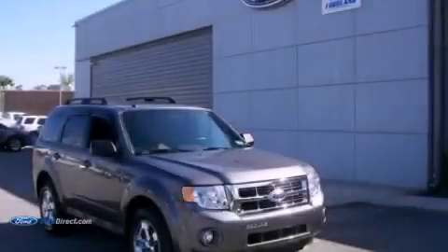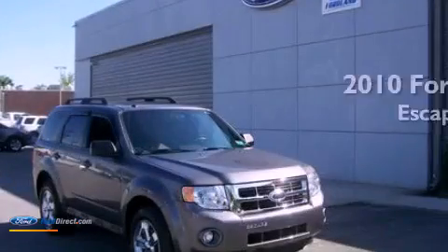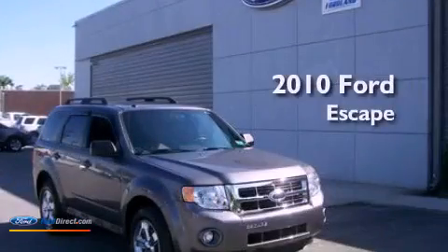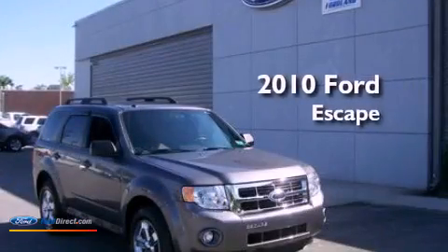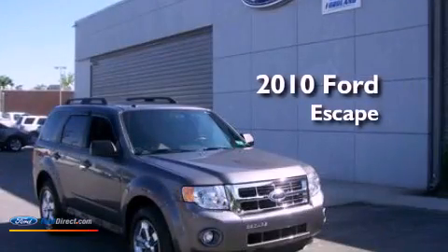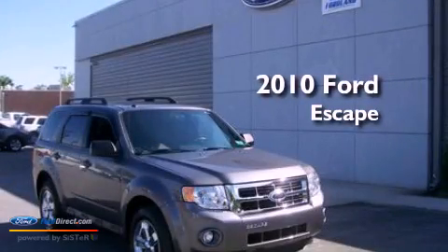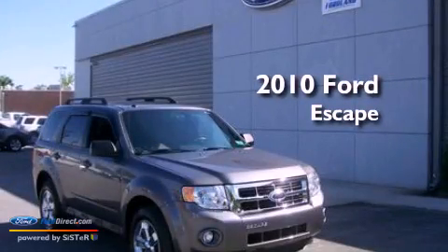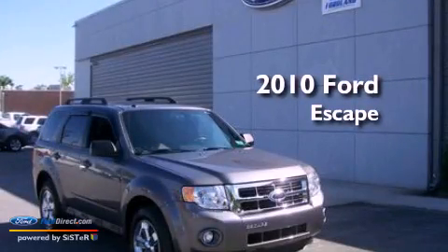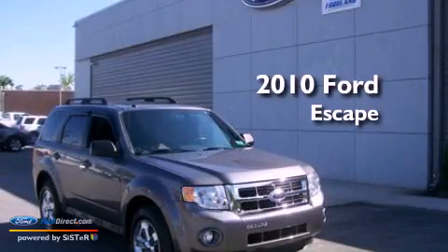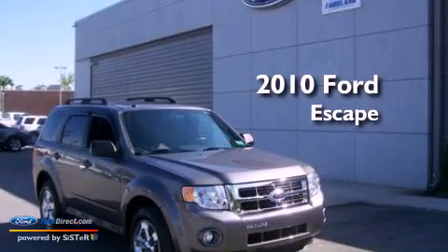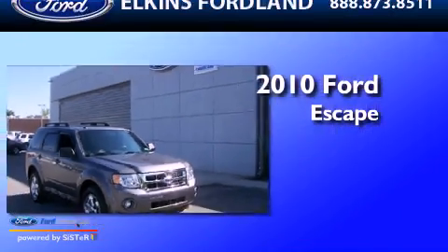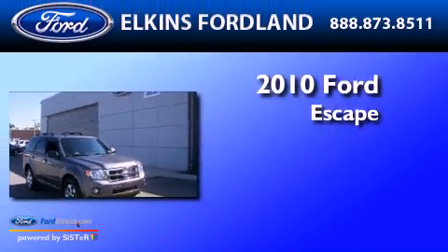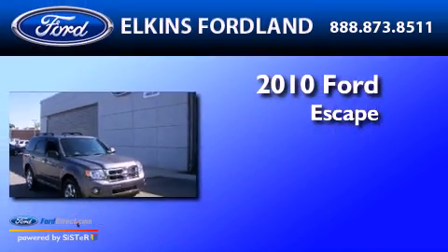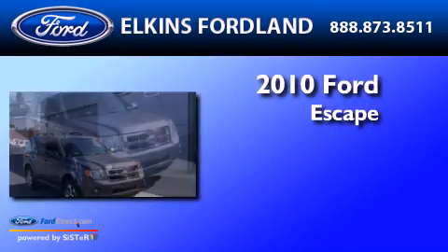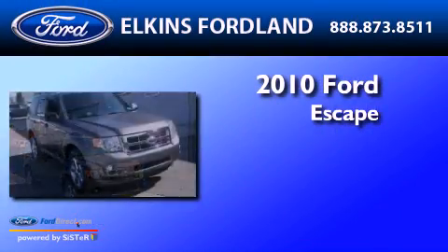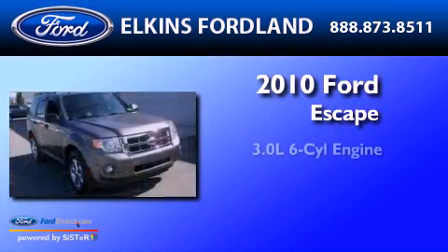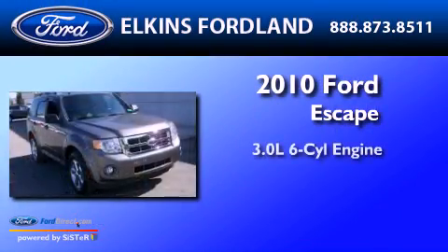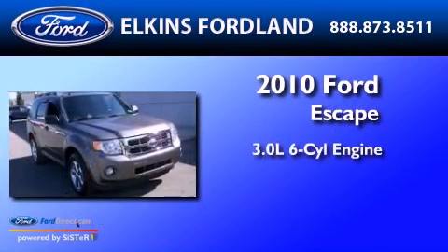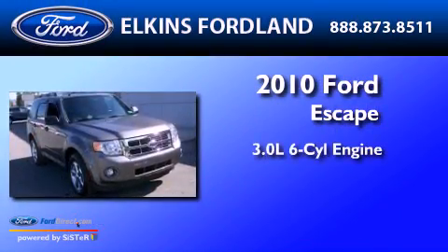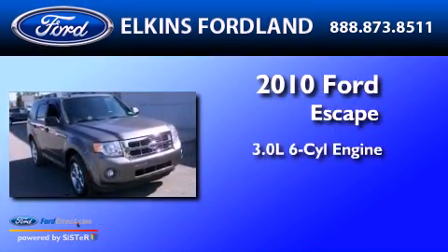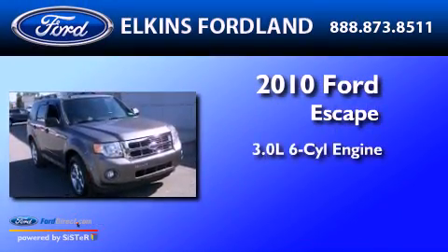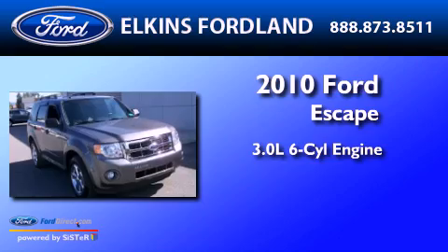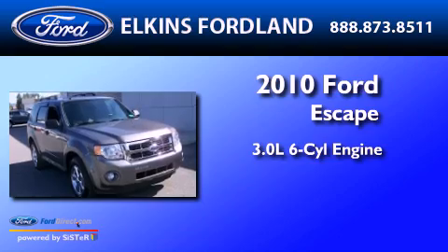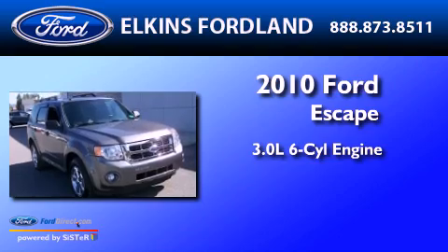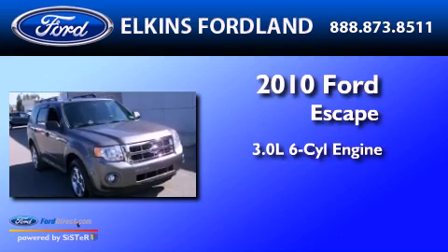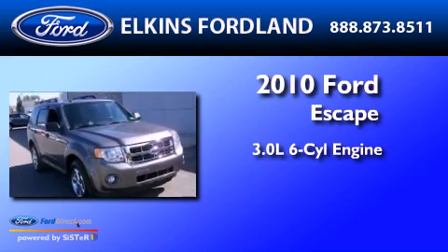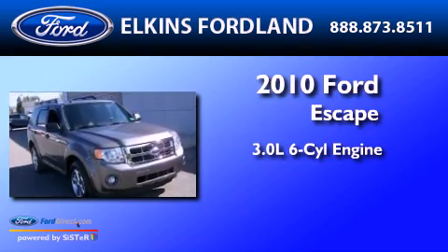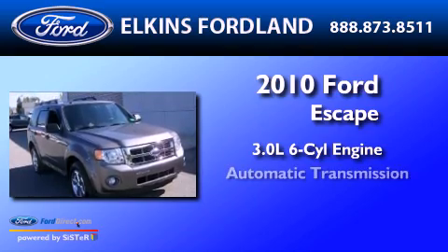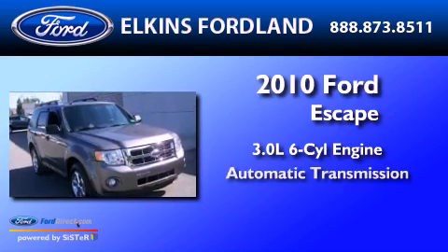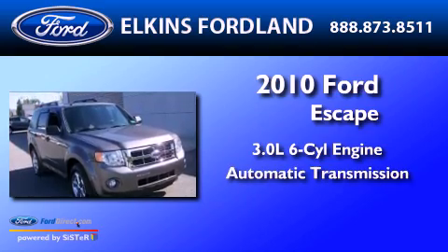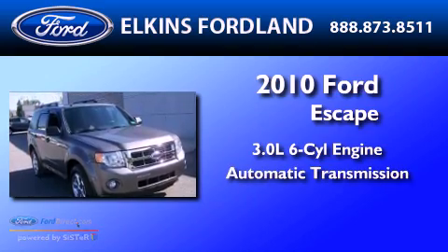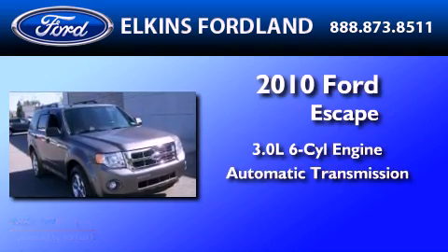This is a 2010 Ford Escape. It features a 3.0-liter six-cylinder engine and an automatic transmission.